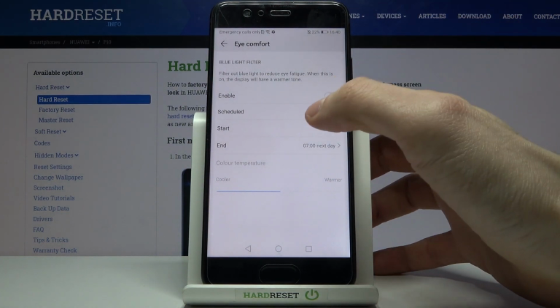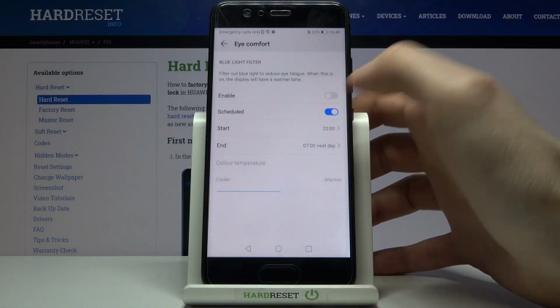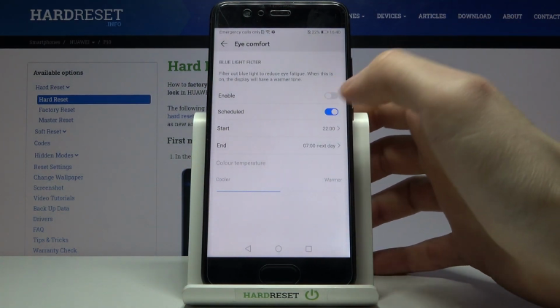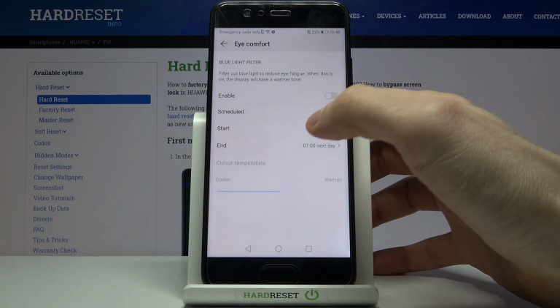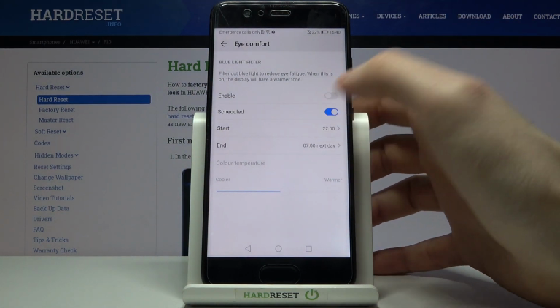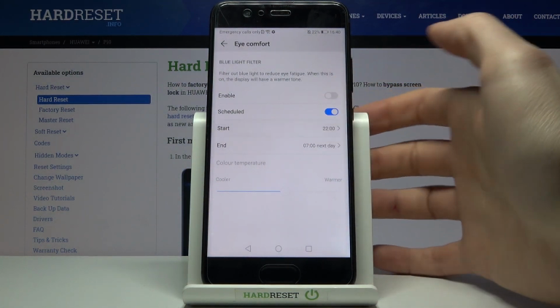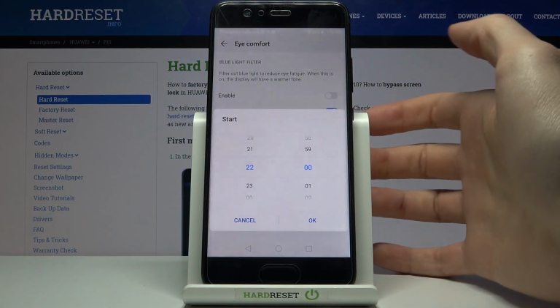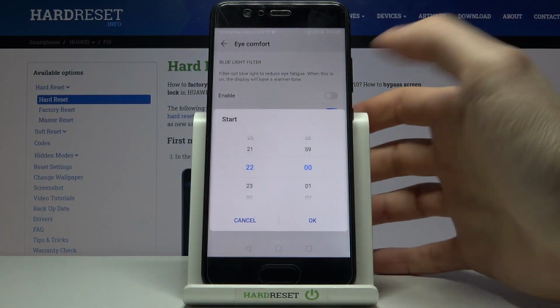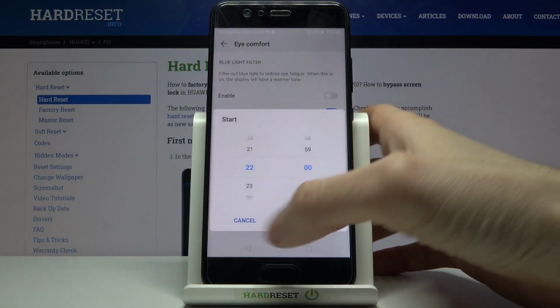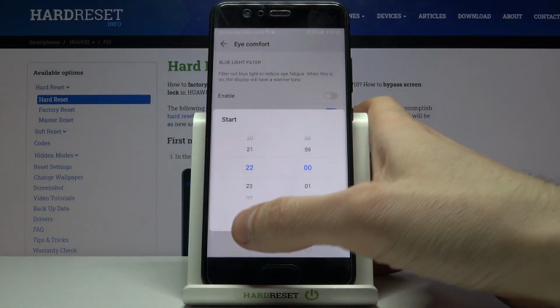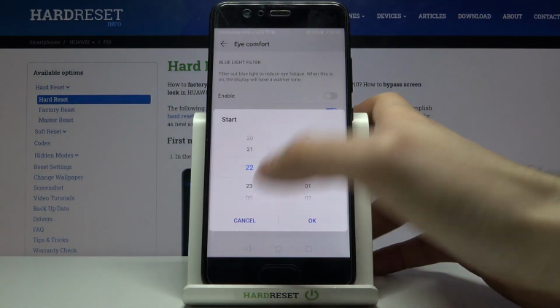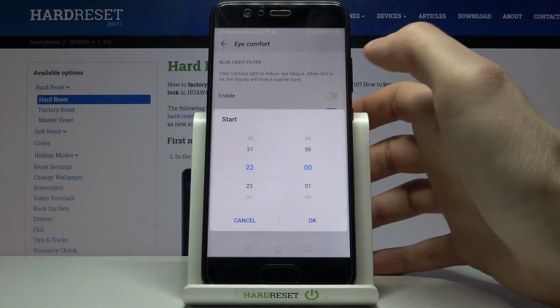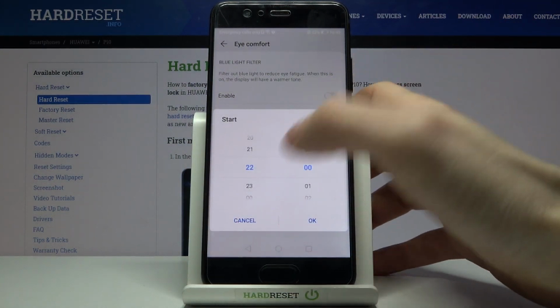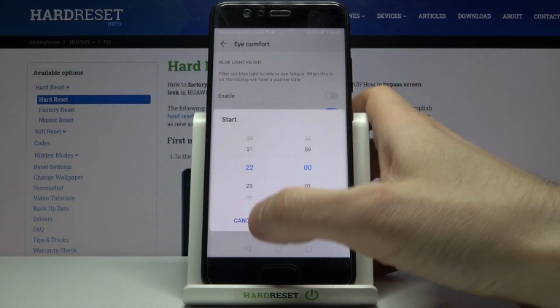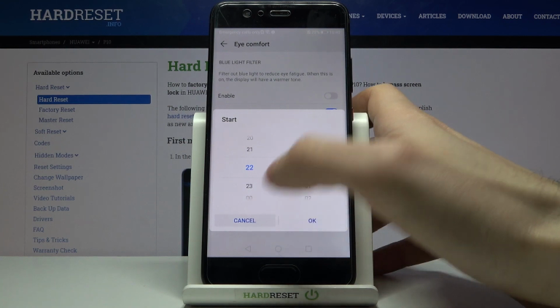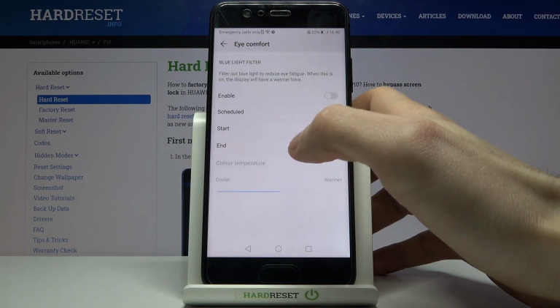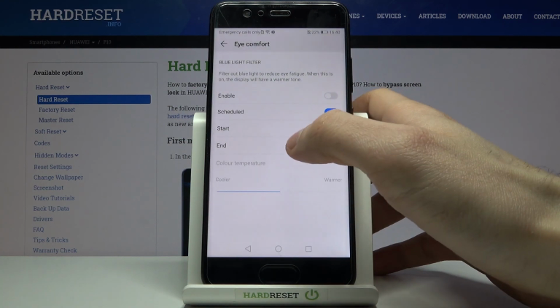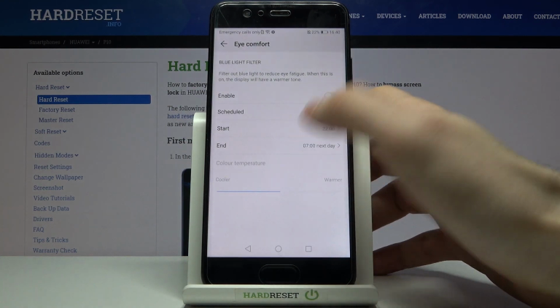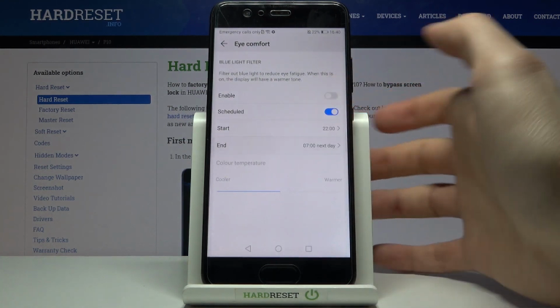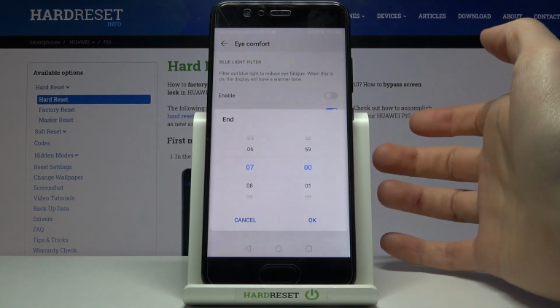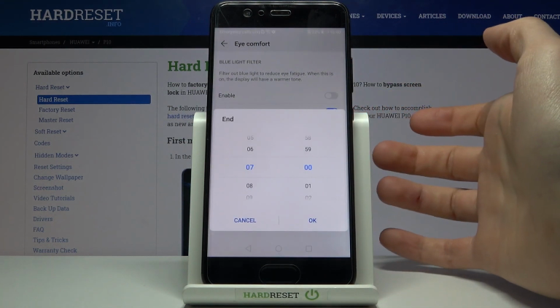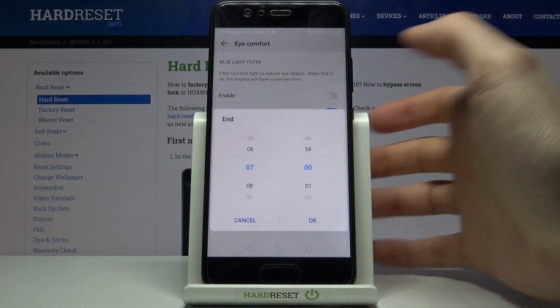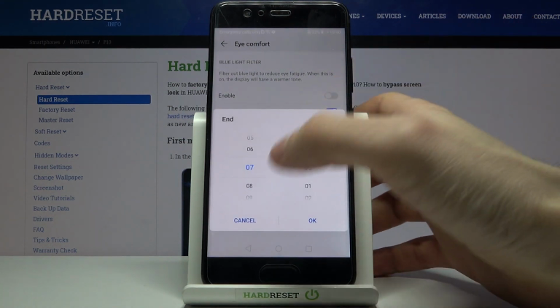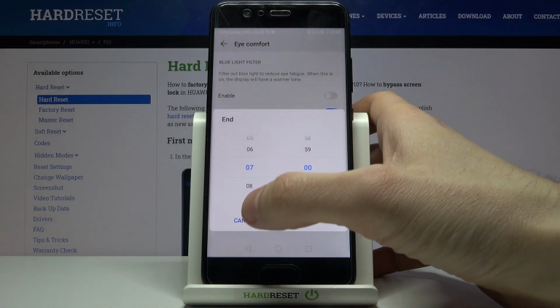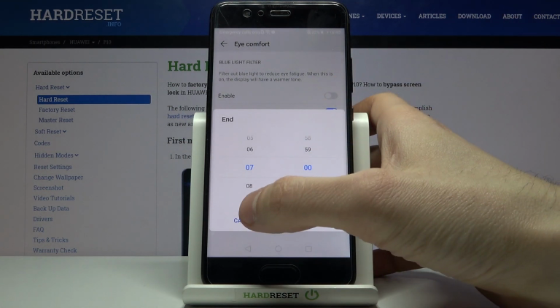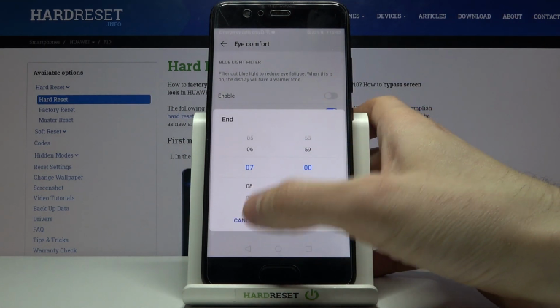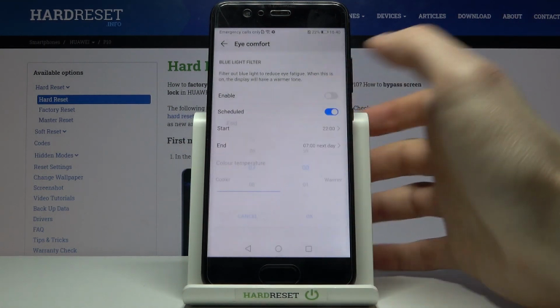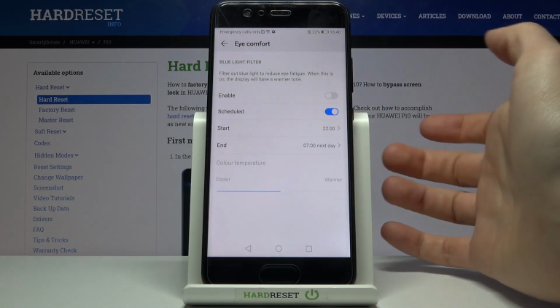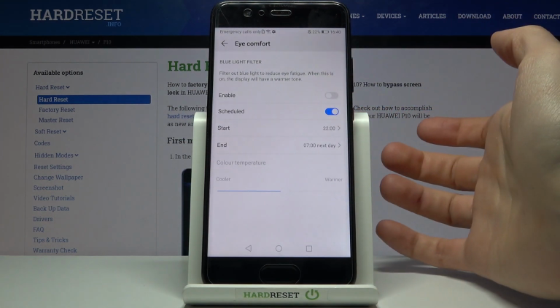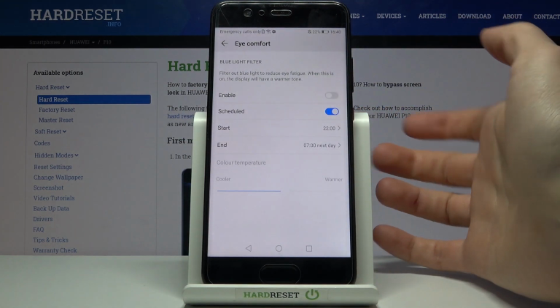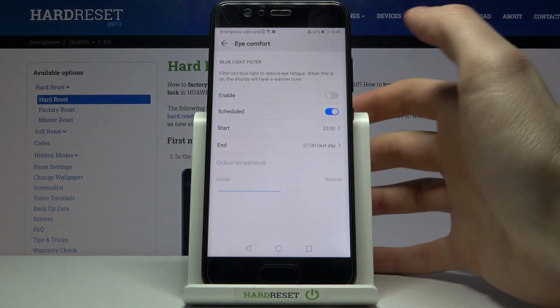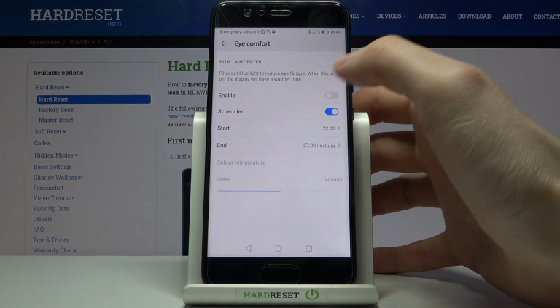For the schedule, you can set the start time here, and here you can set the end time of this mode.